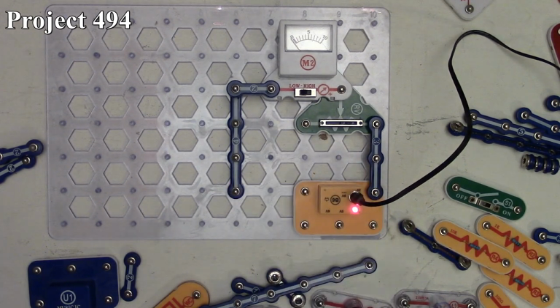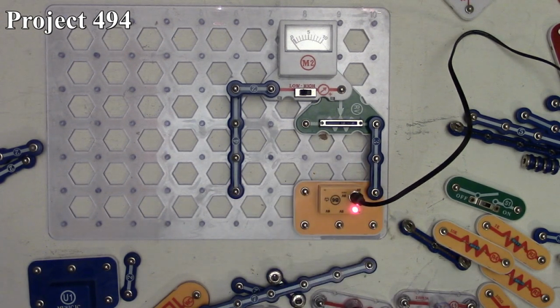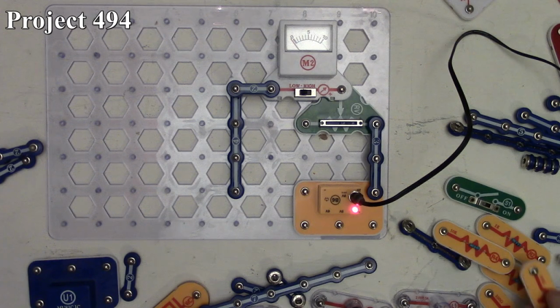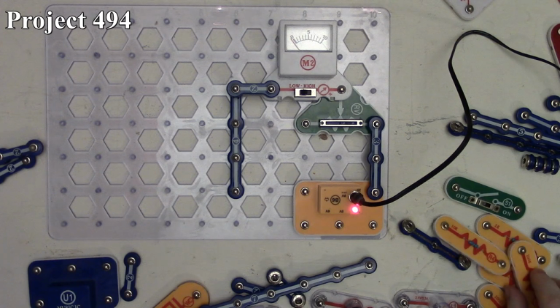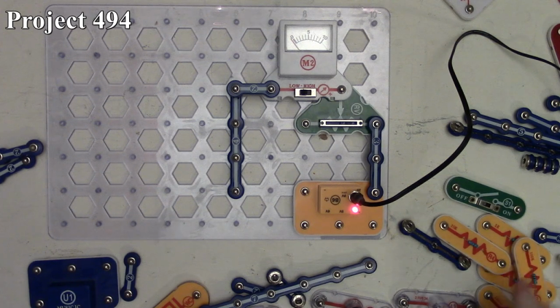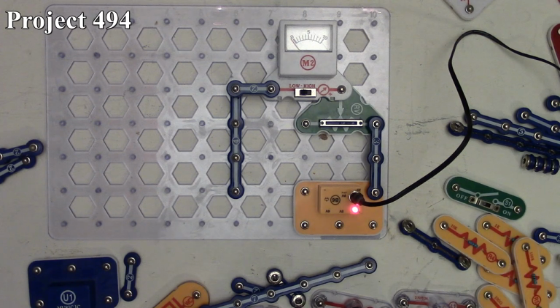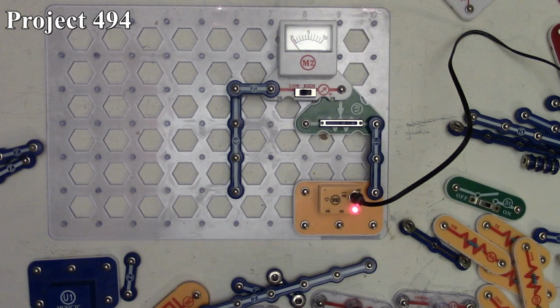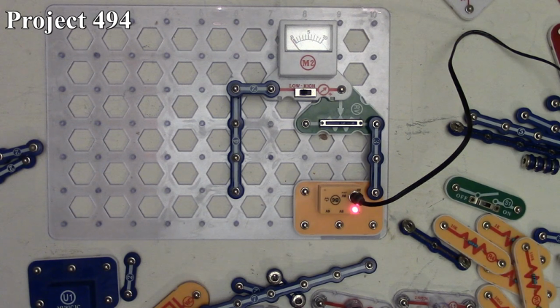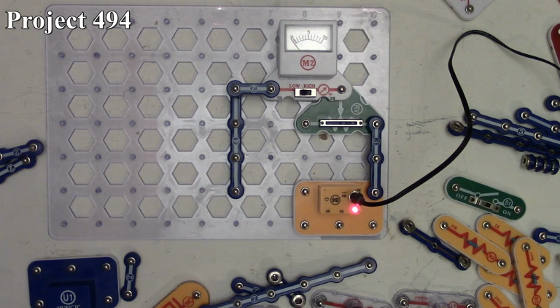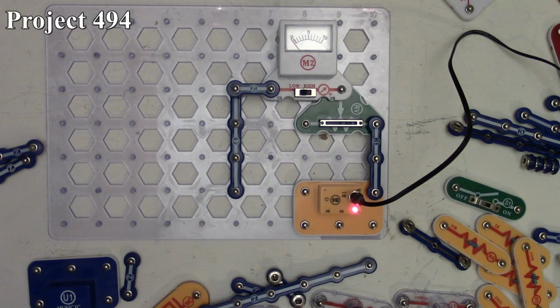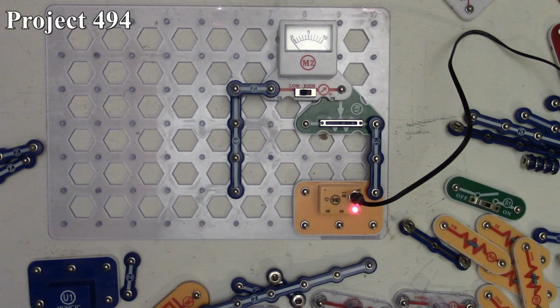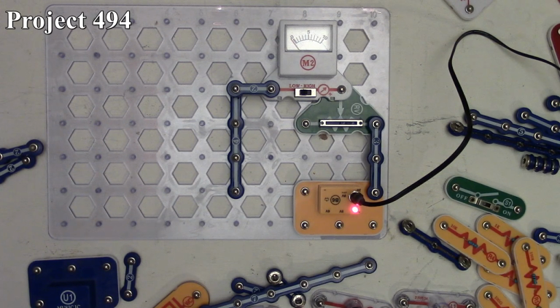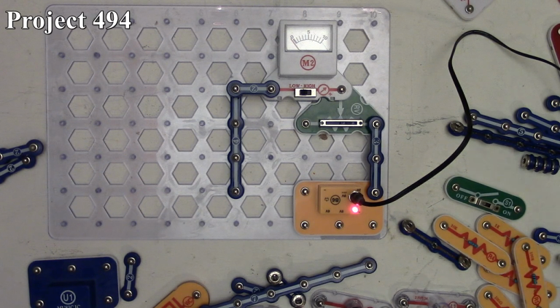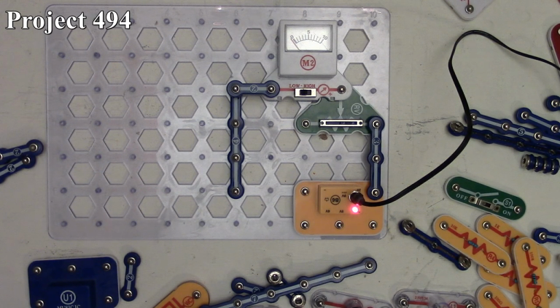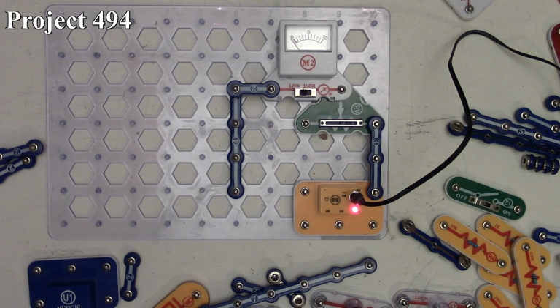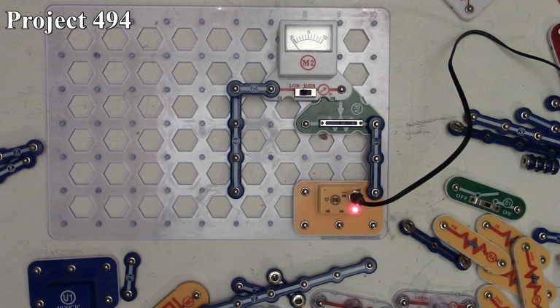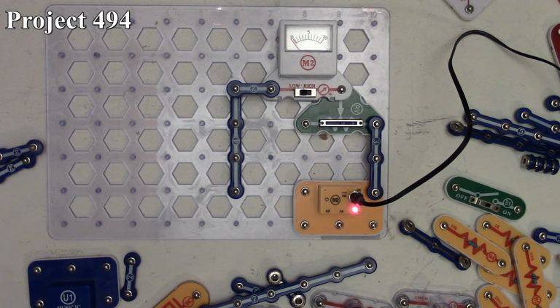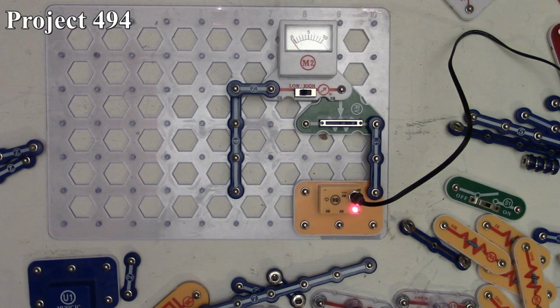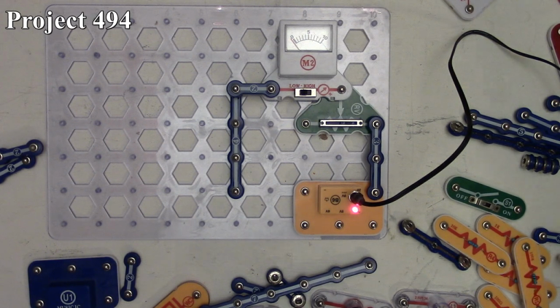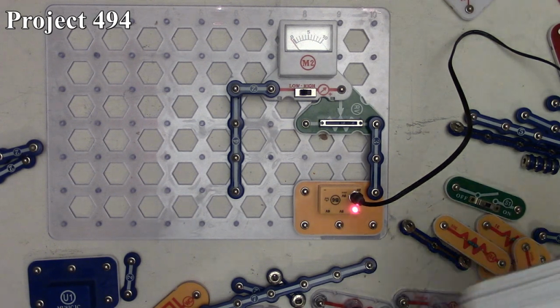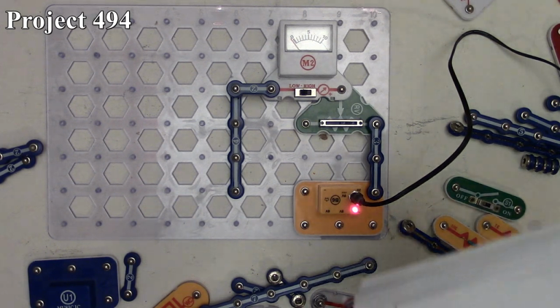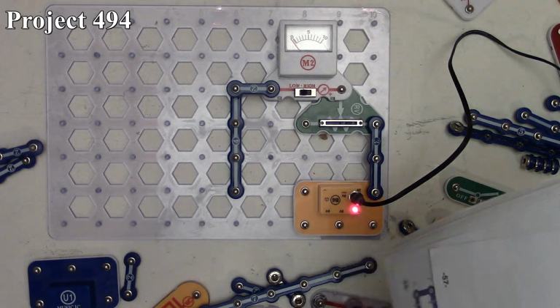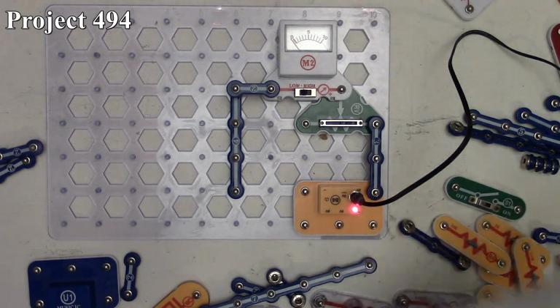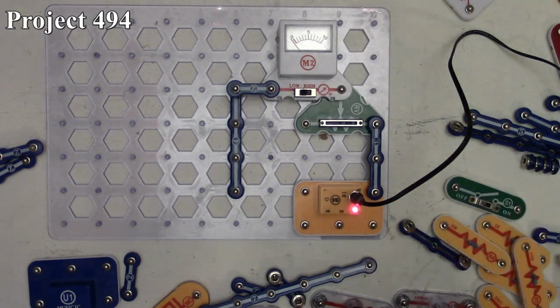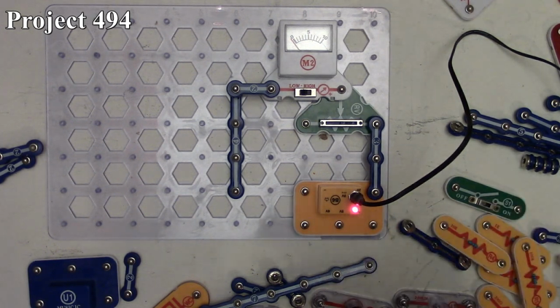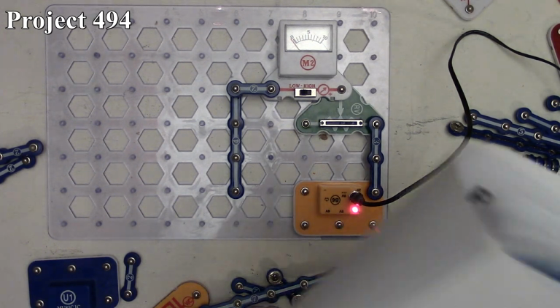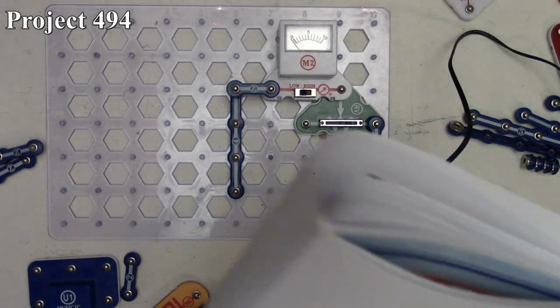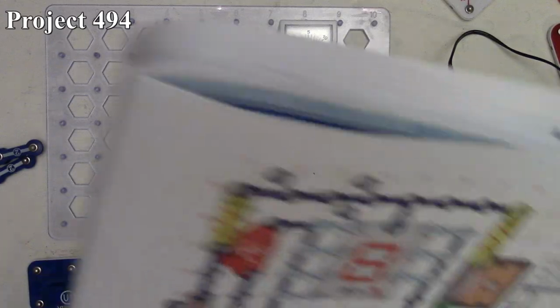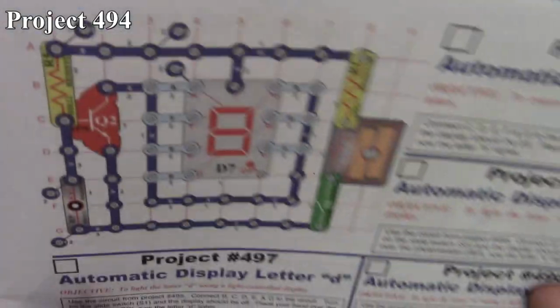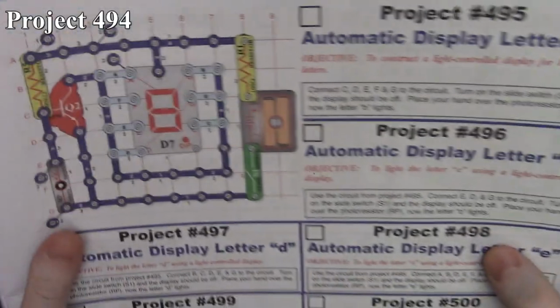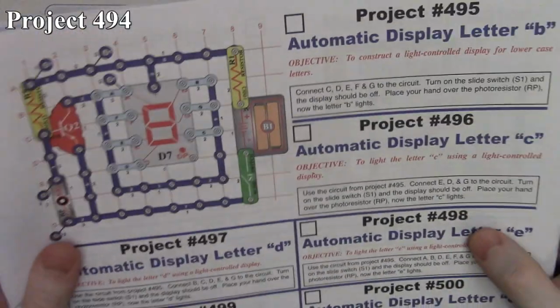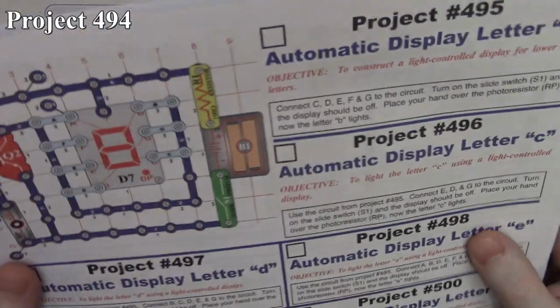With the 100k resistor, it barely deflects above zero because the resistance is so high. That's basically how project 494 works — just measuring resistance.